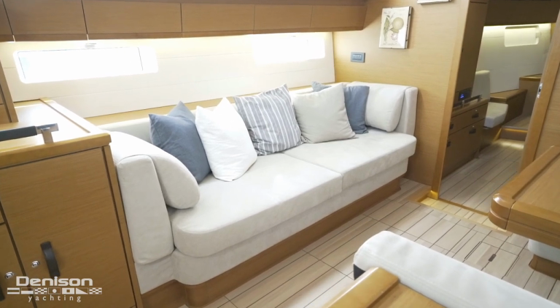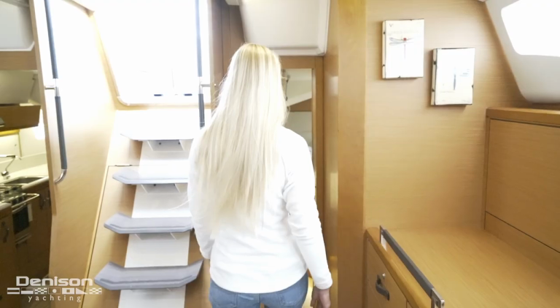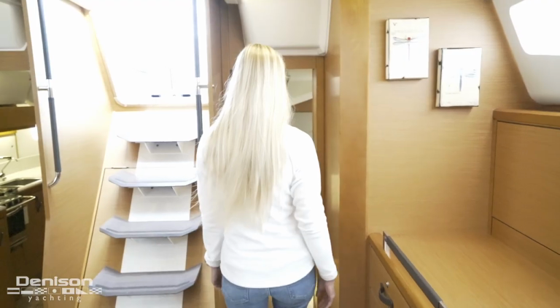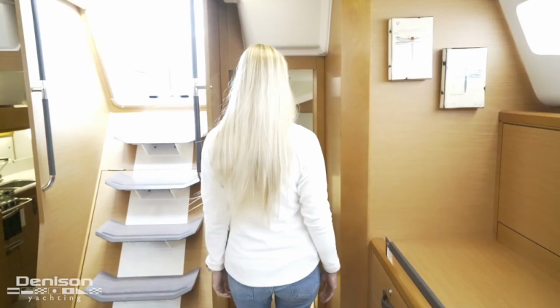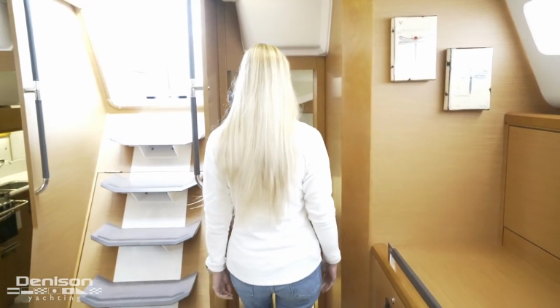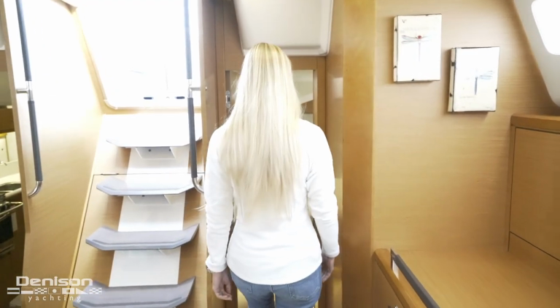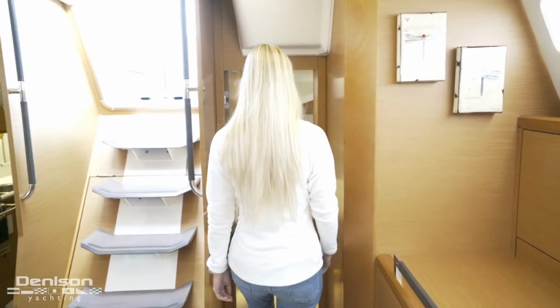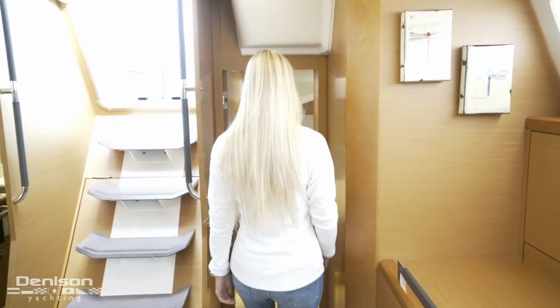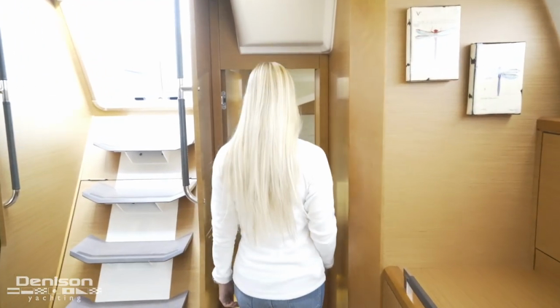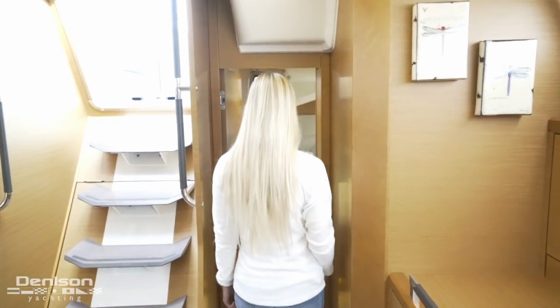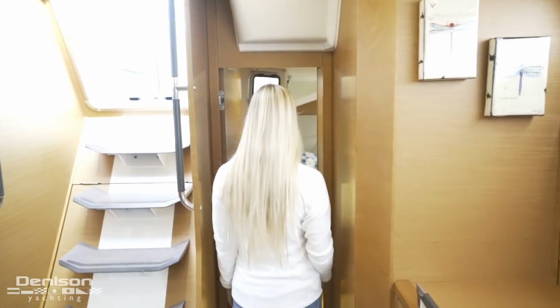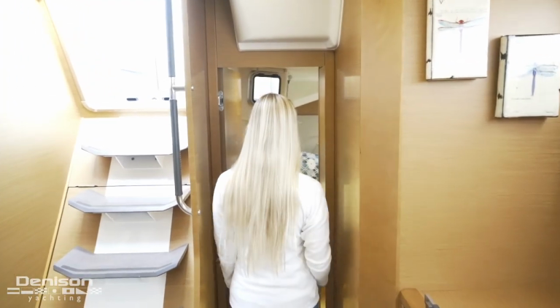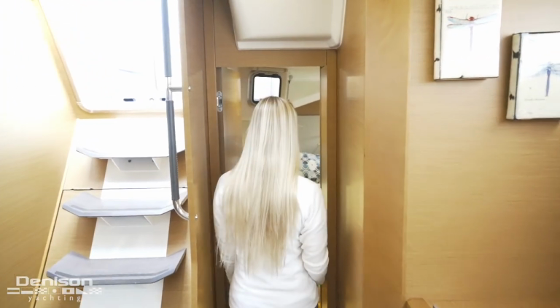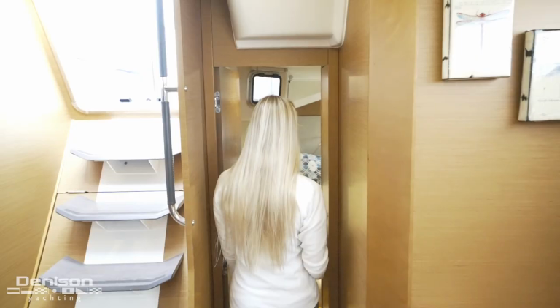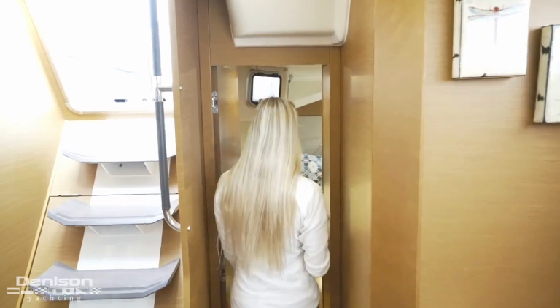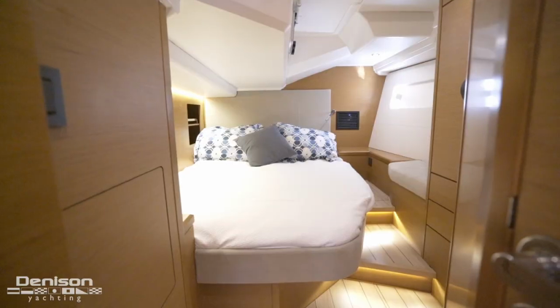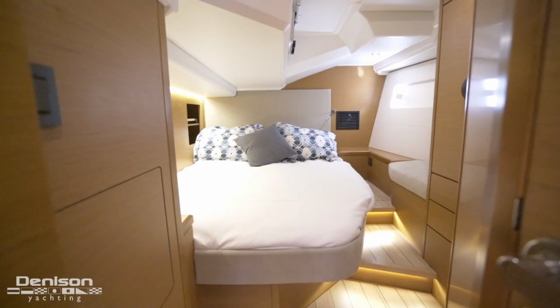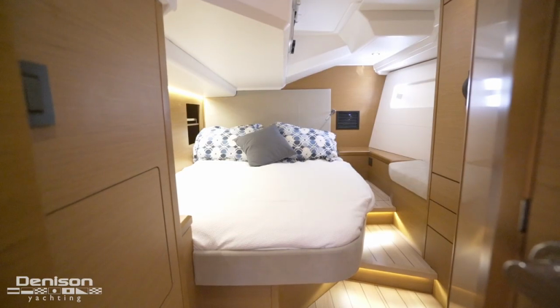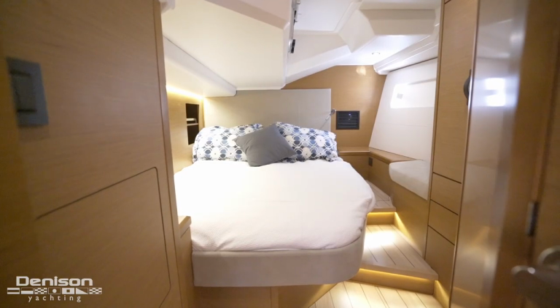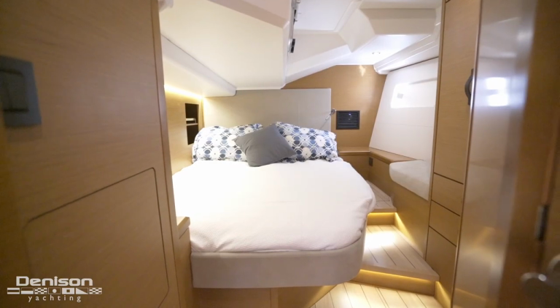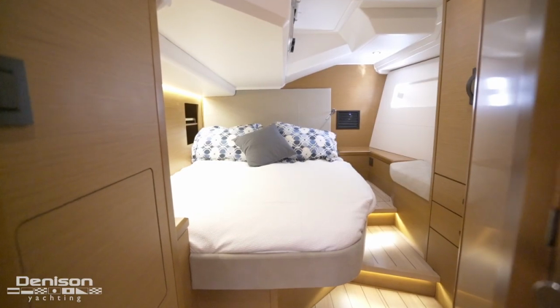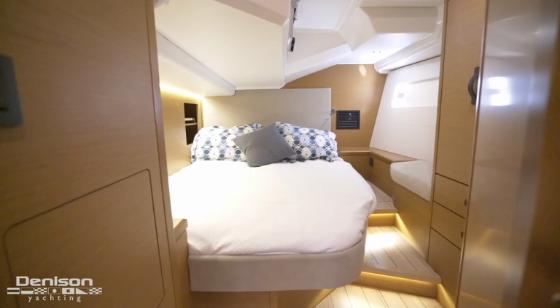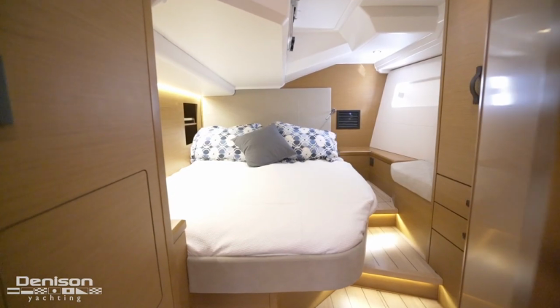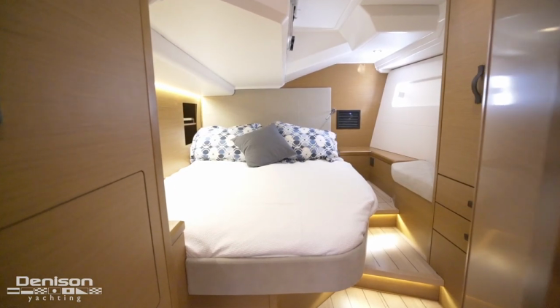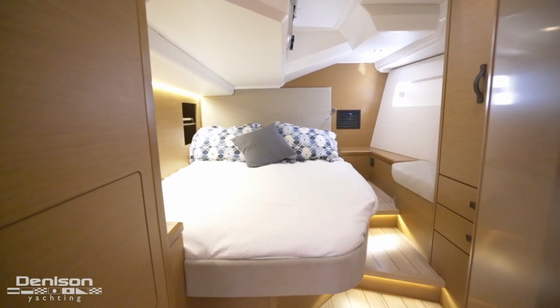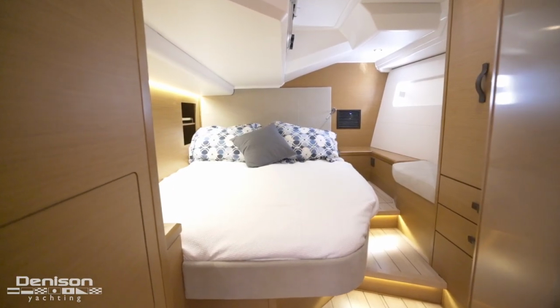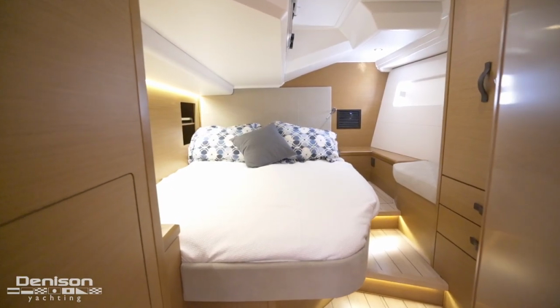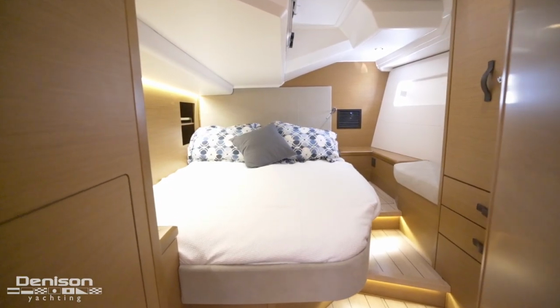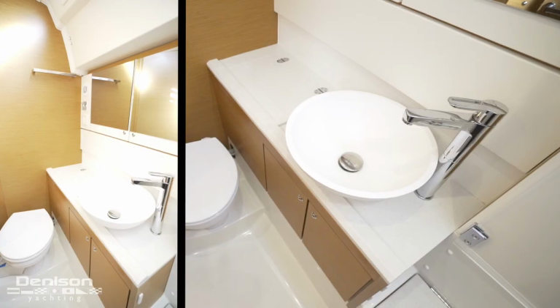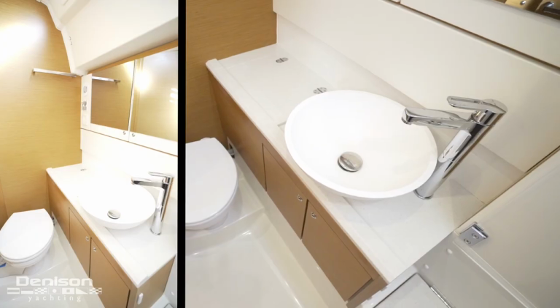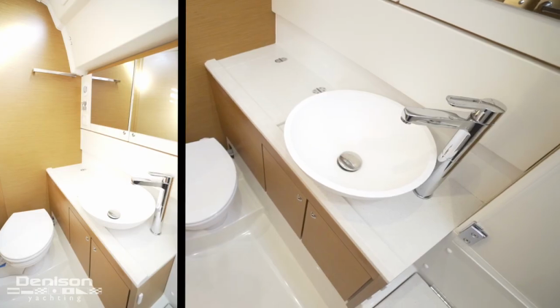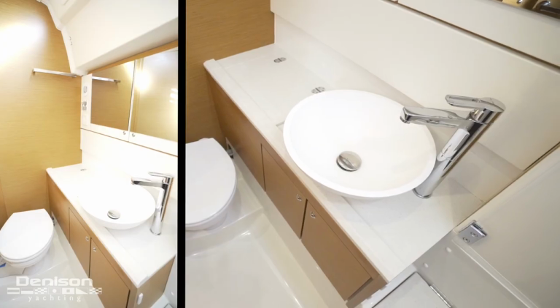Aft on the port side is the guest stateroom. This suite features a queen-sized berth and an ensuite head with separate shower.